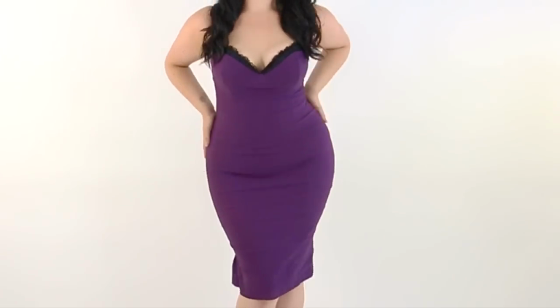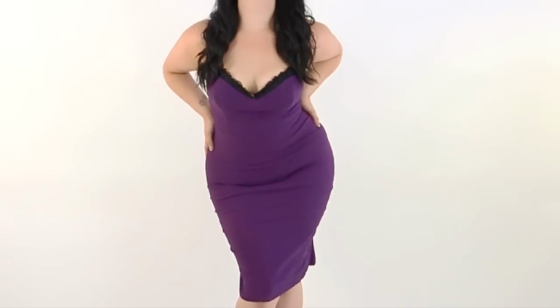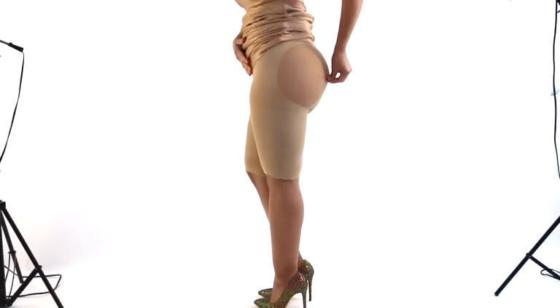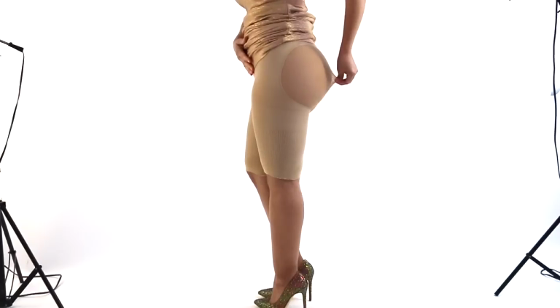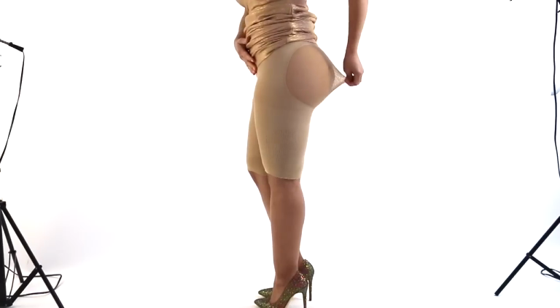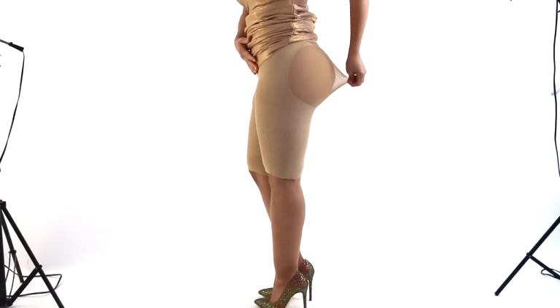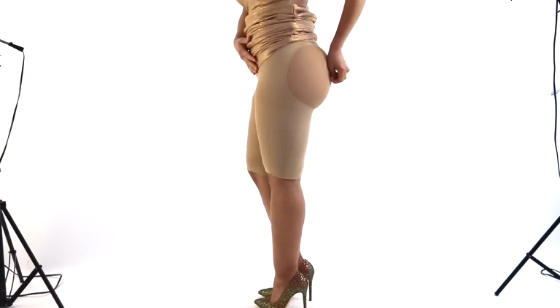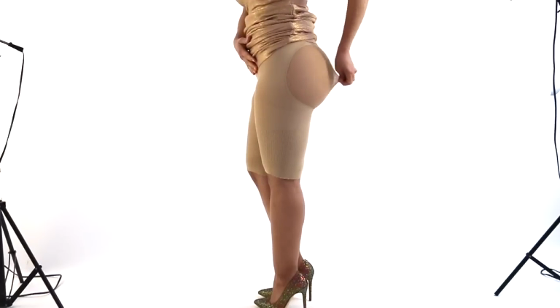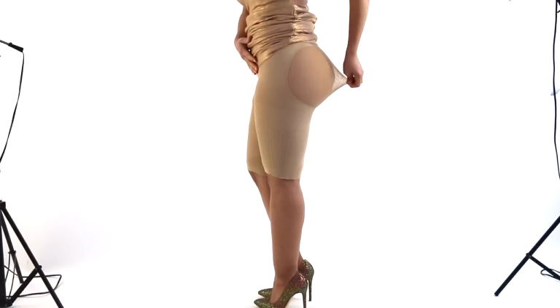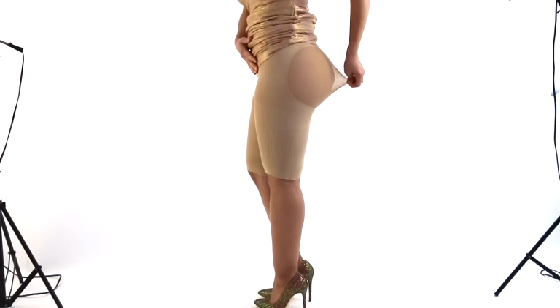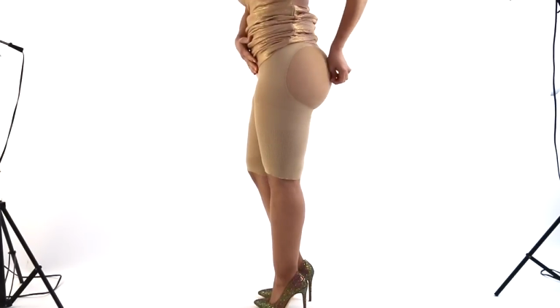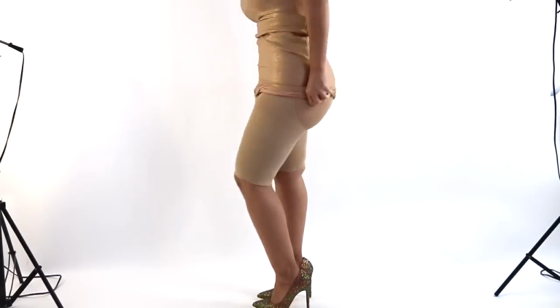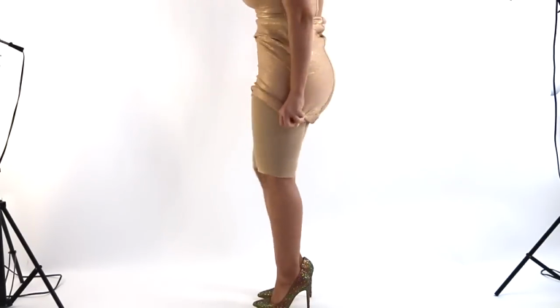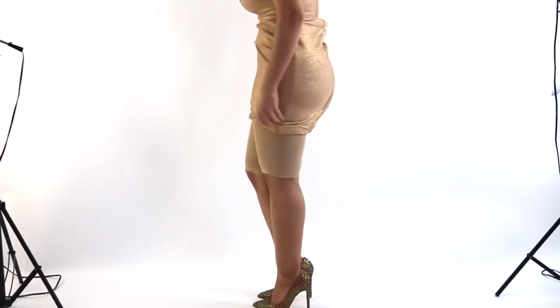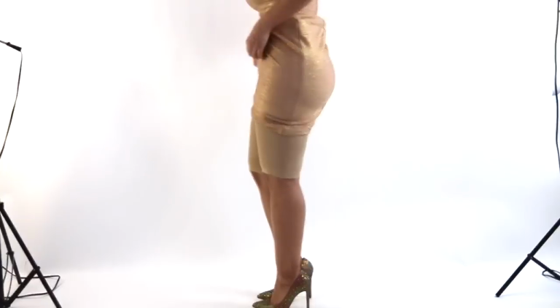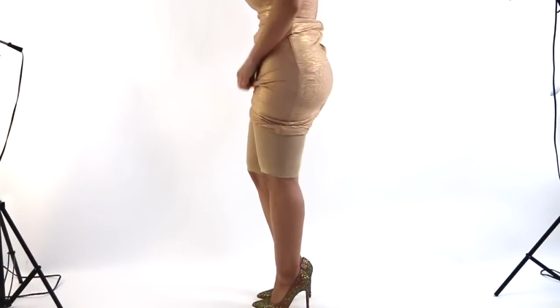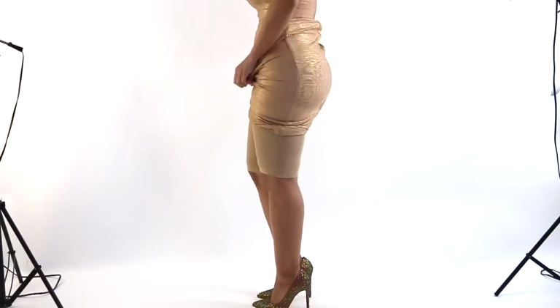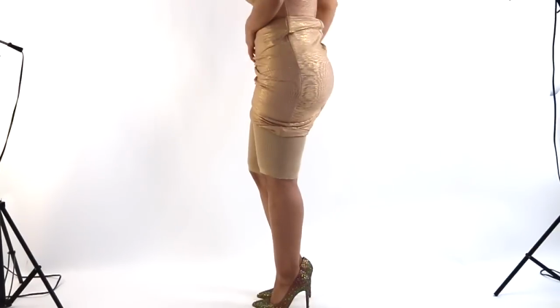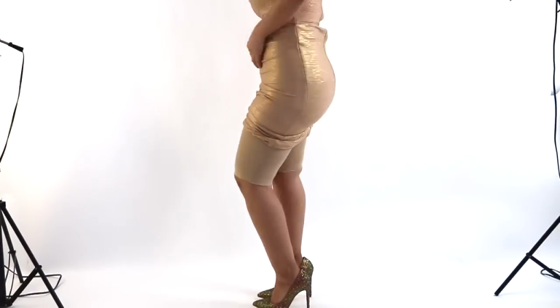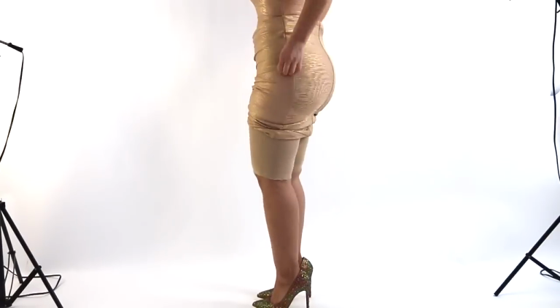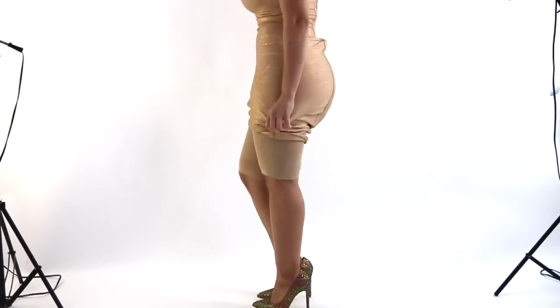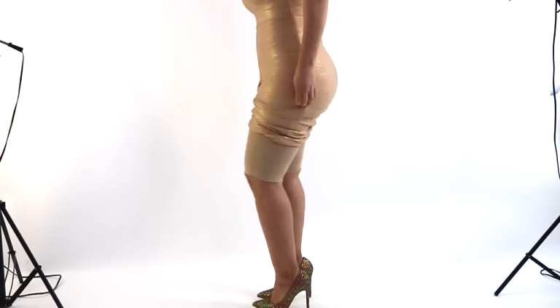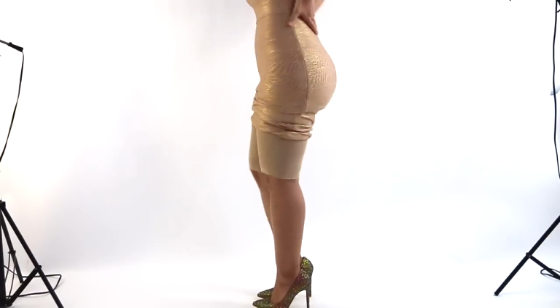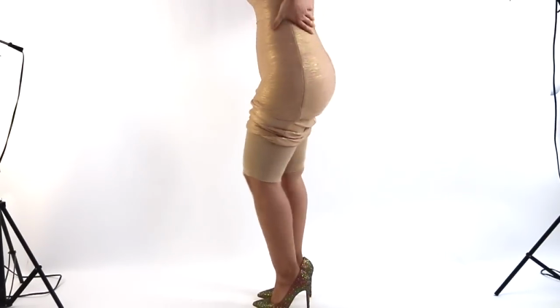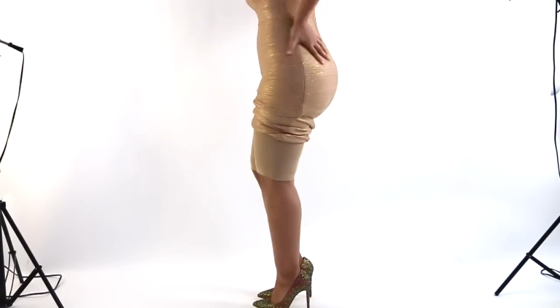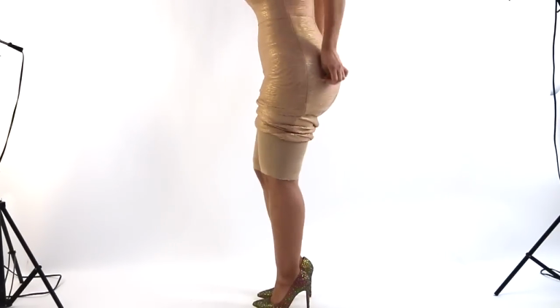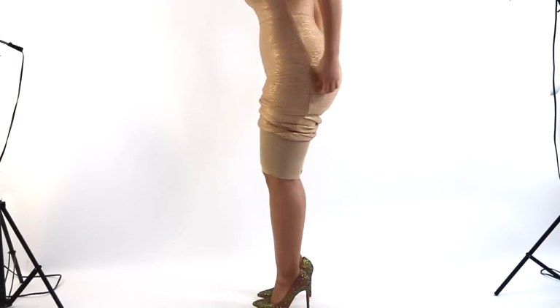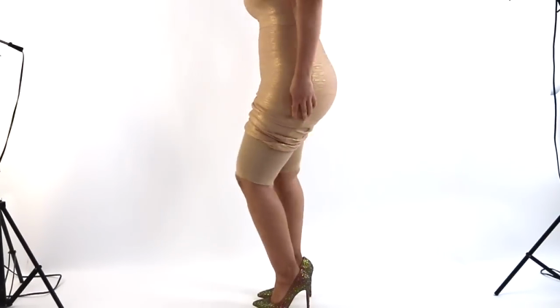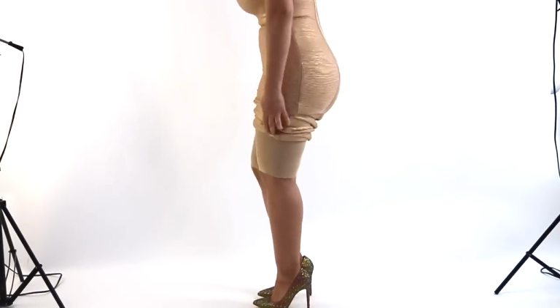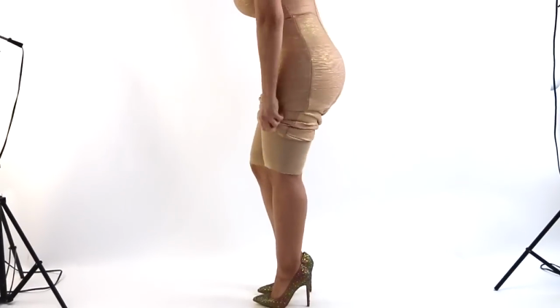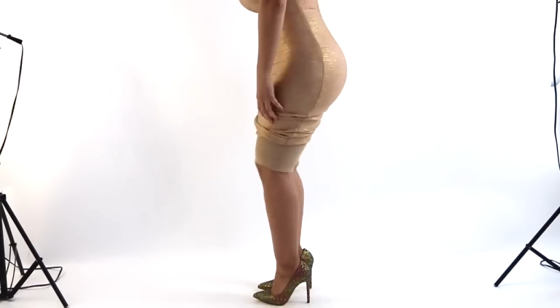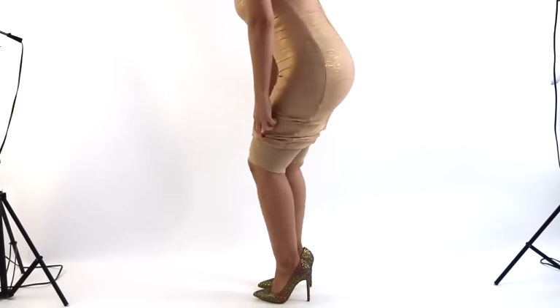Our garments feature a very flexible mesh located on the butt region that will allow your buttocks to come out freely.